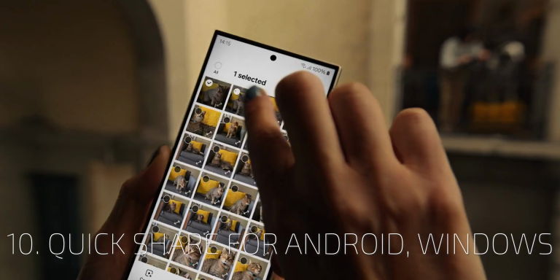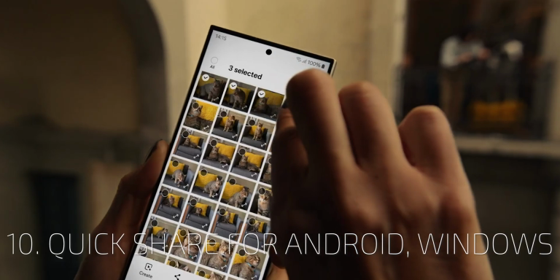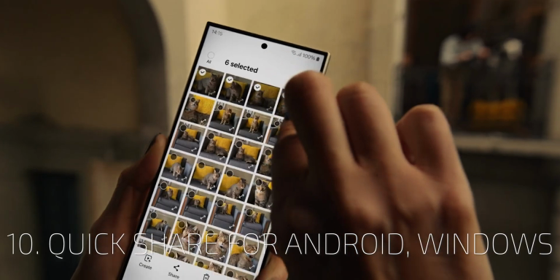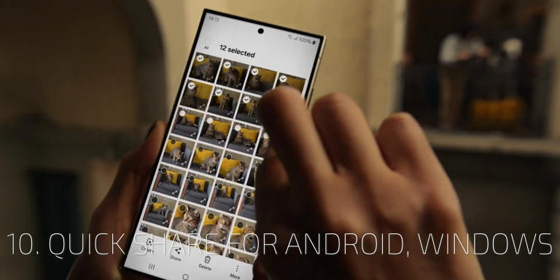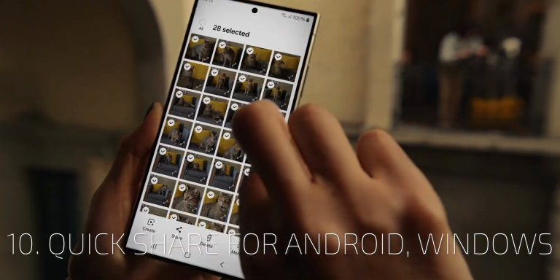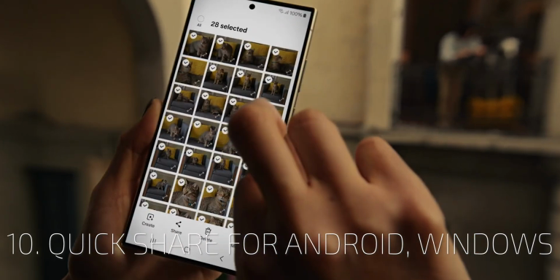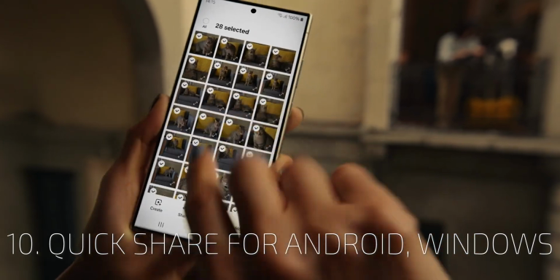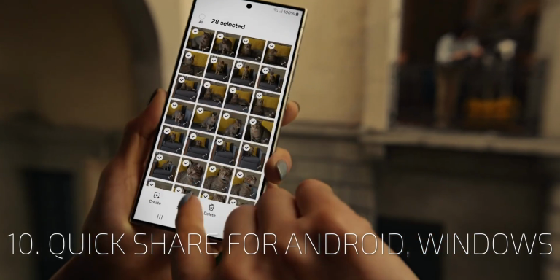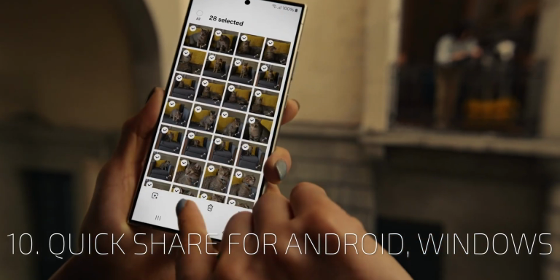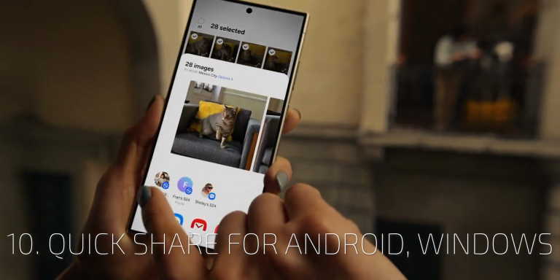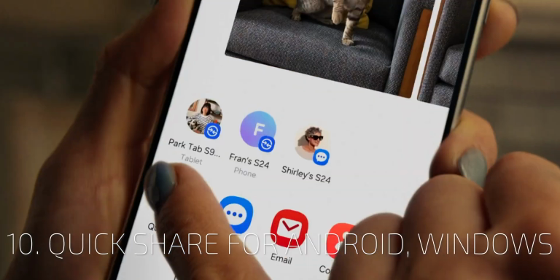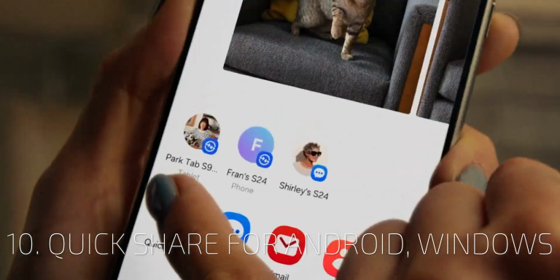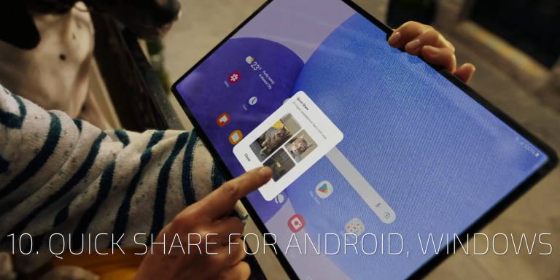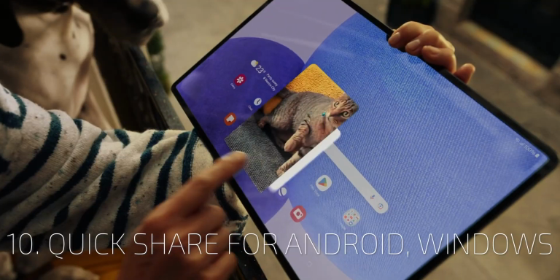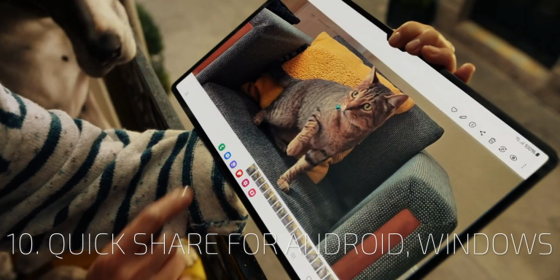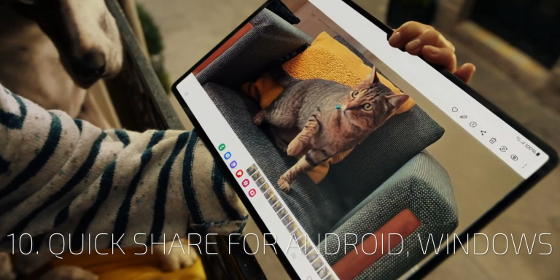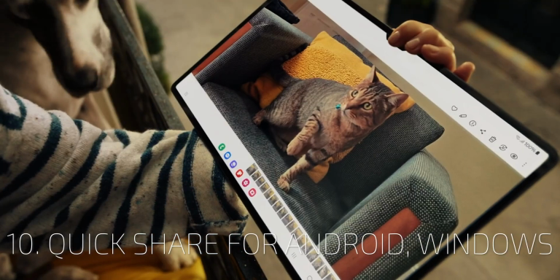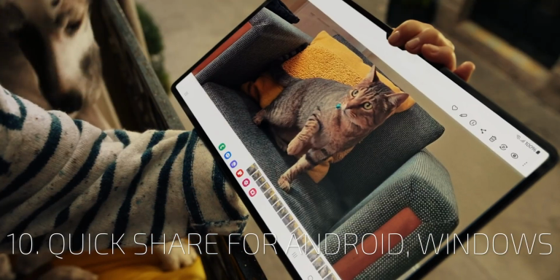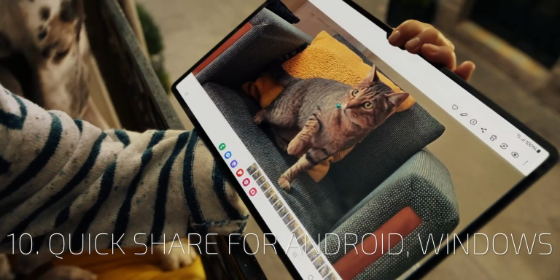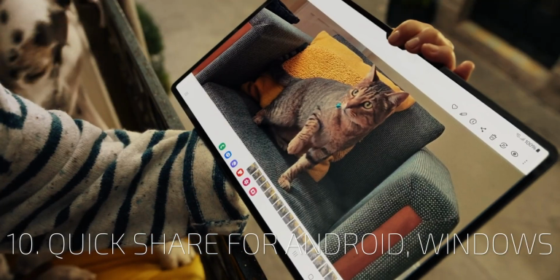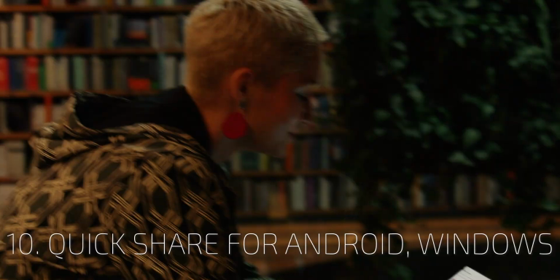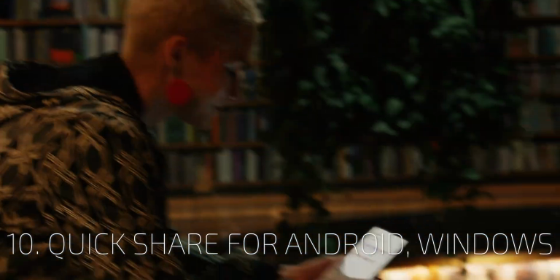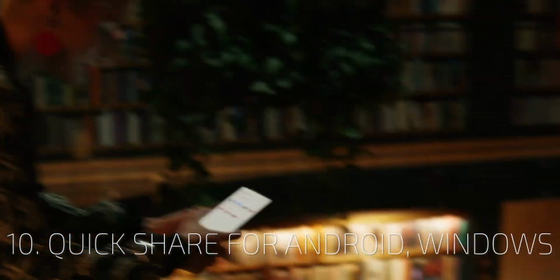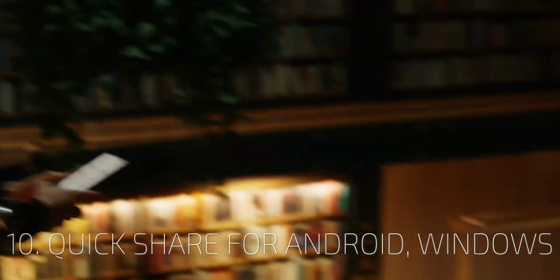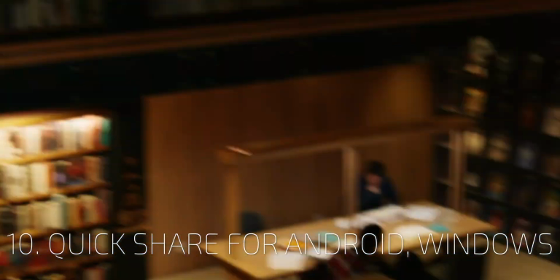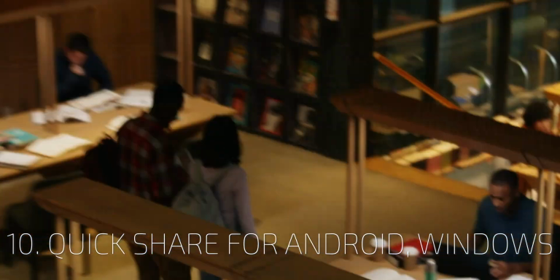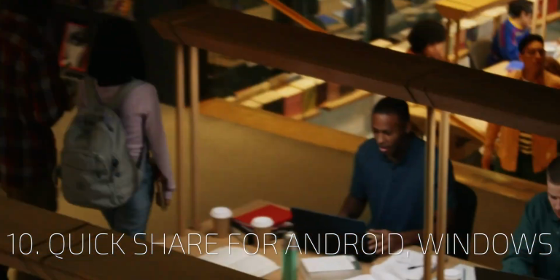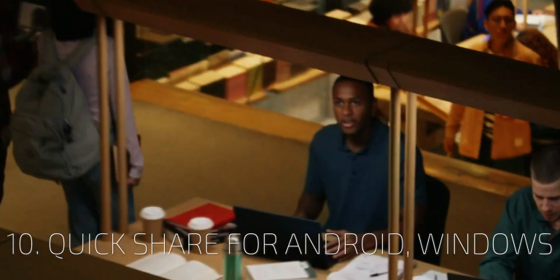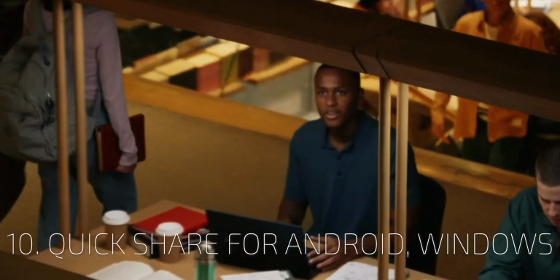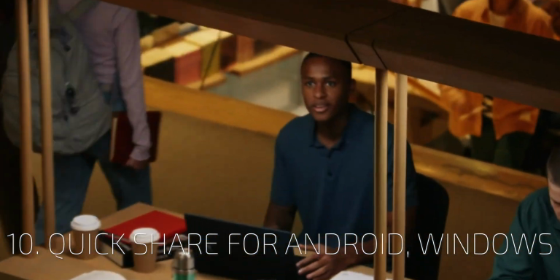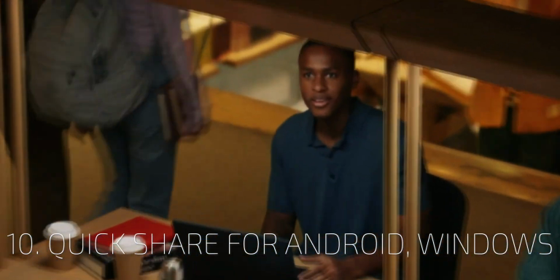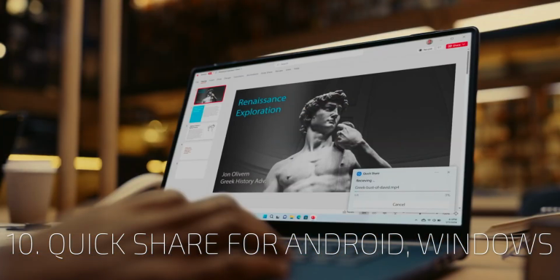Quick Share will work with all Android and Windows devices.